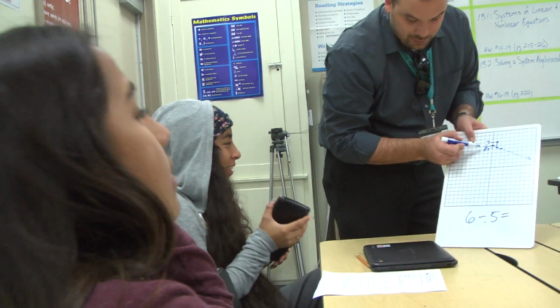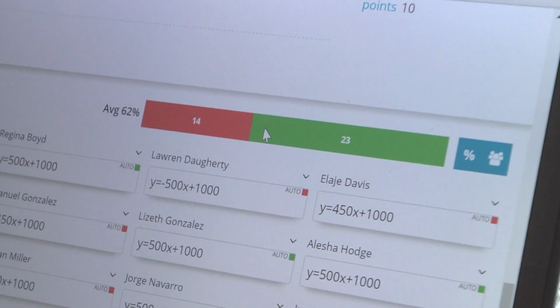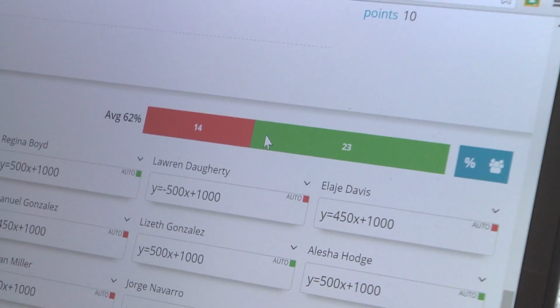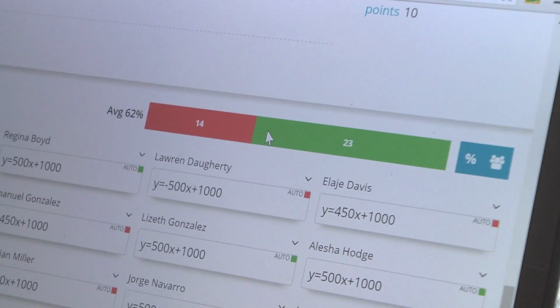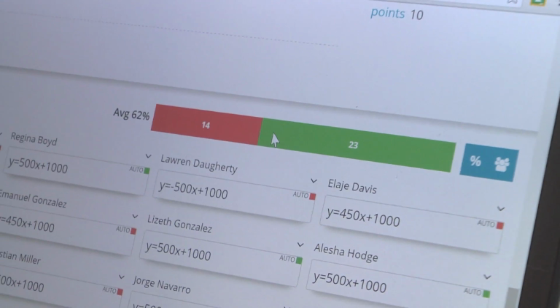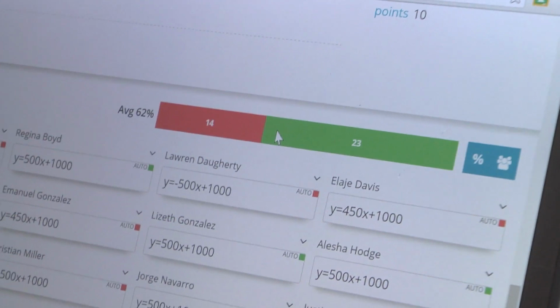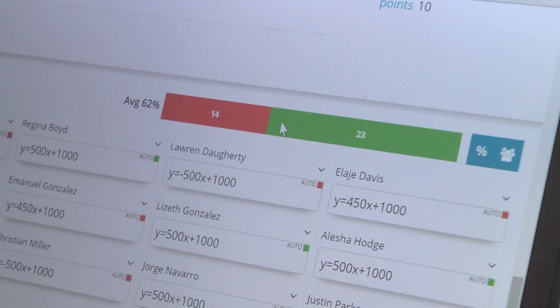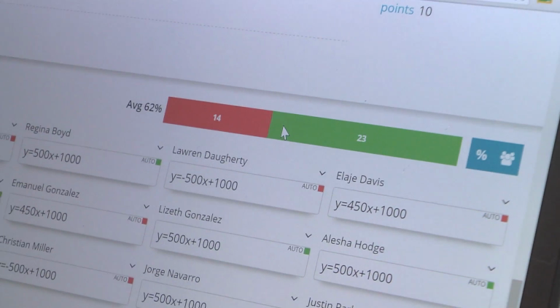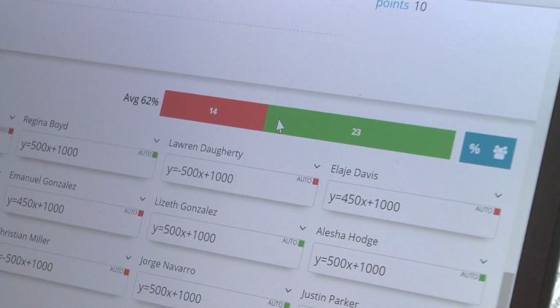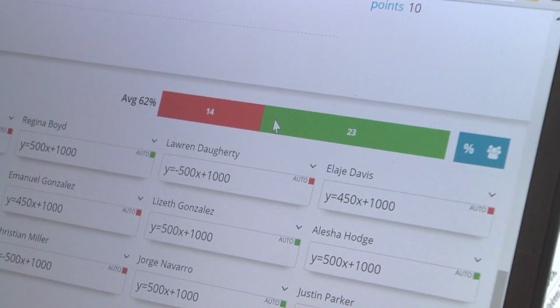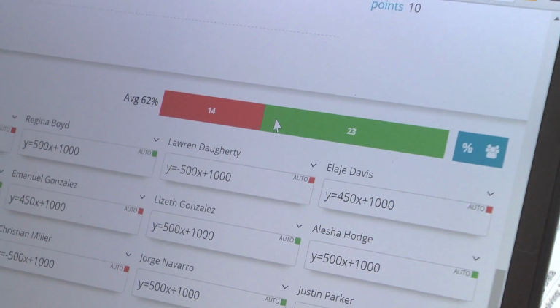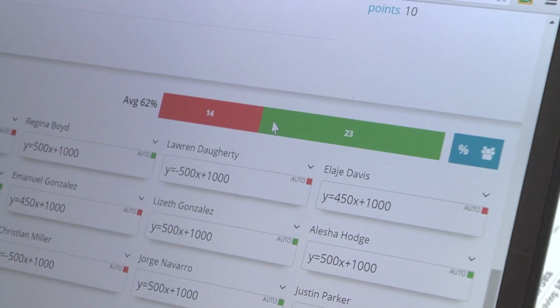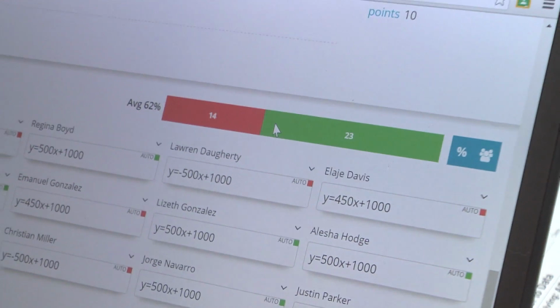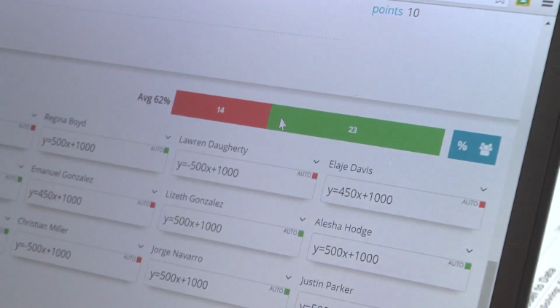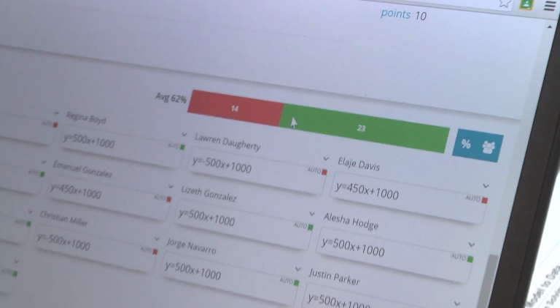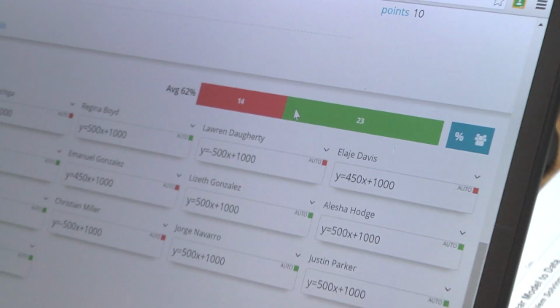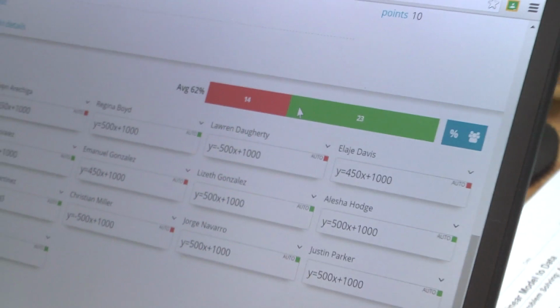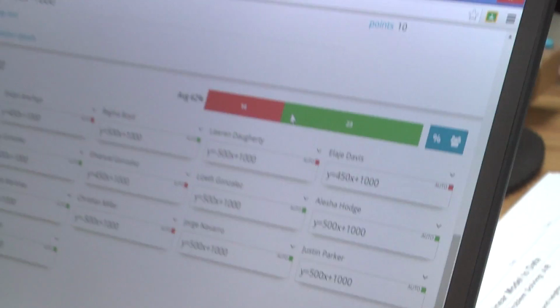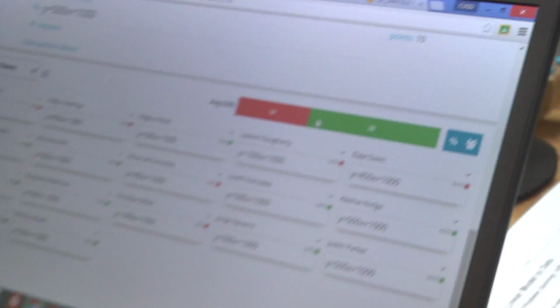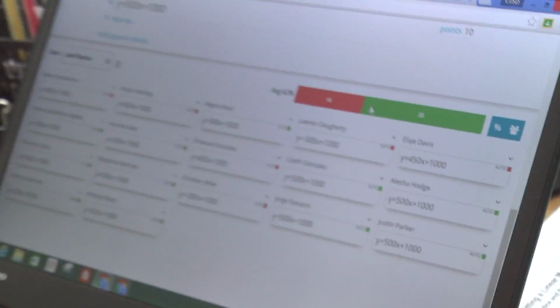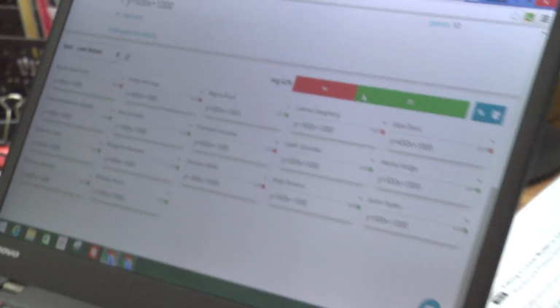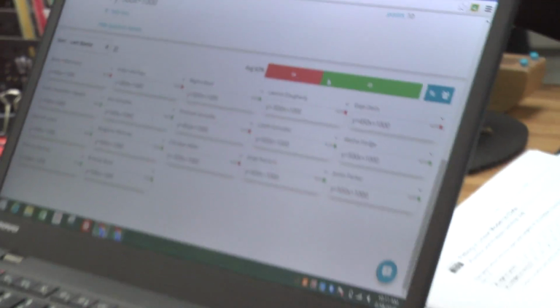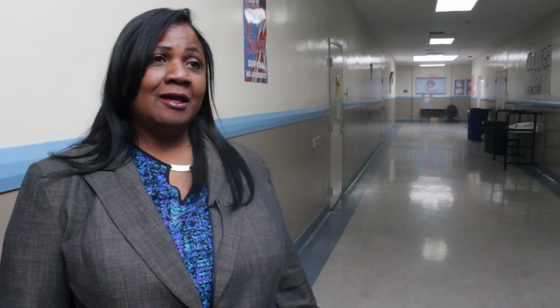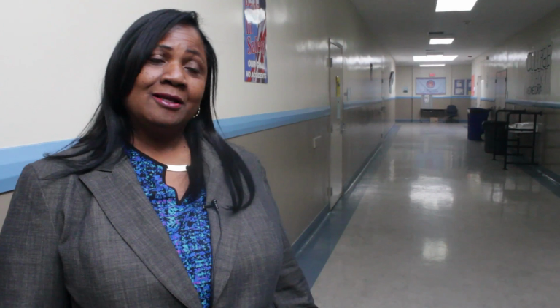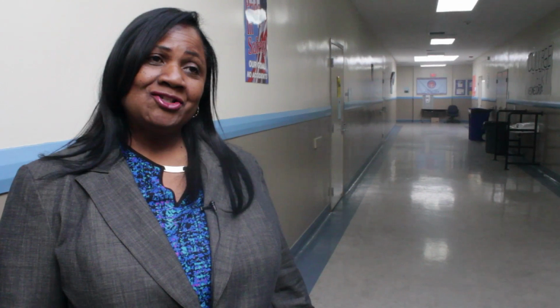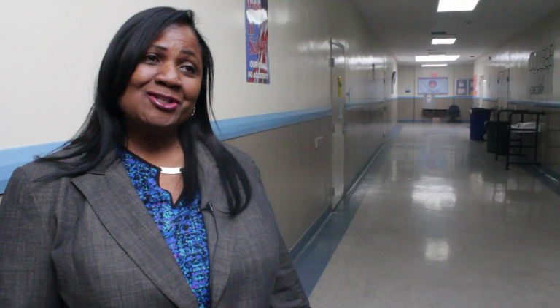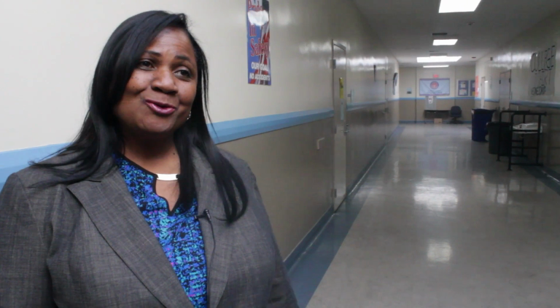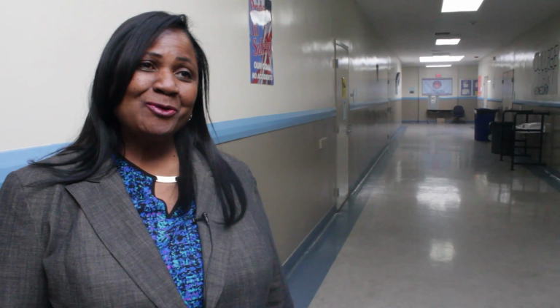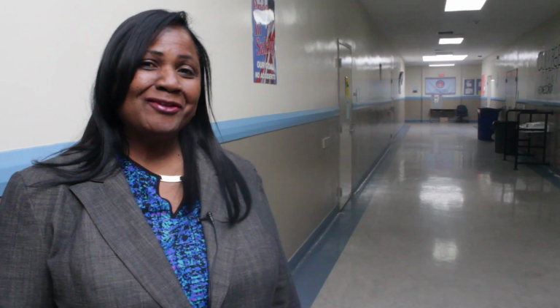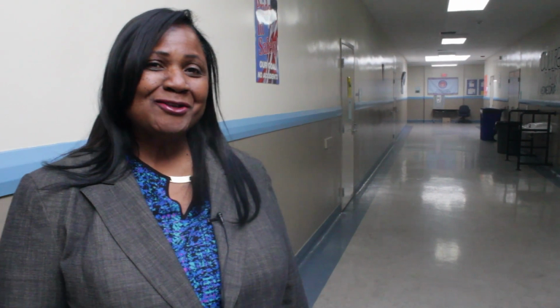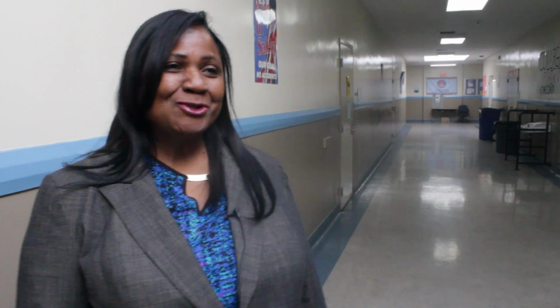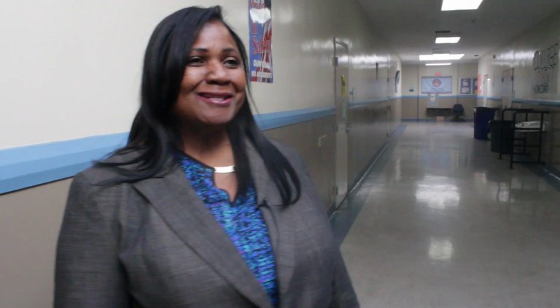Their data is also showing that they're improving in their learning, and it's just a win-win for students.